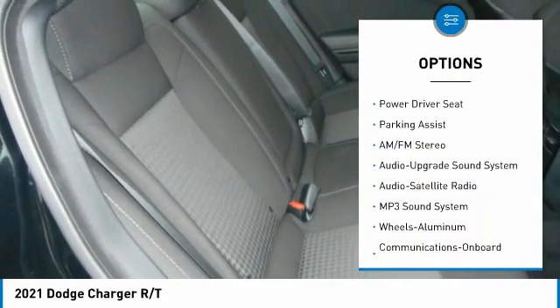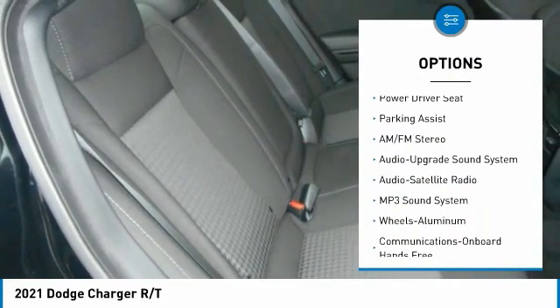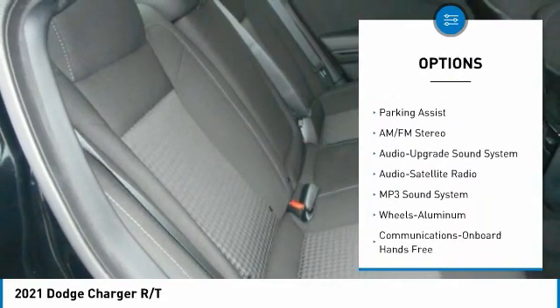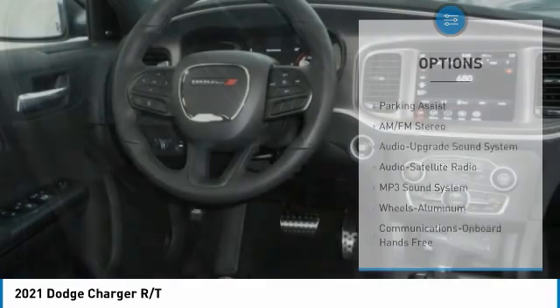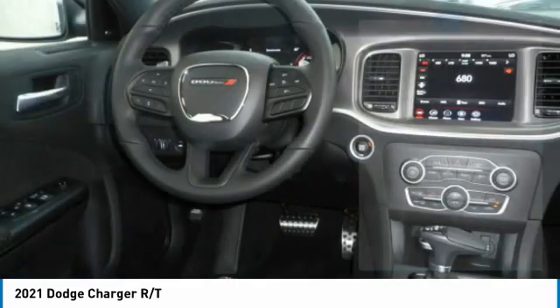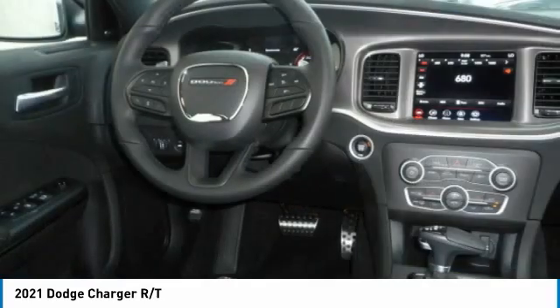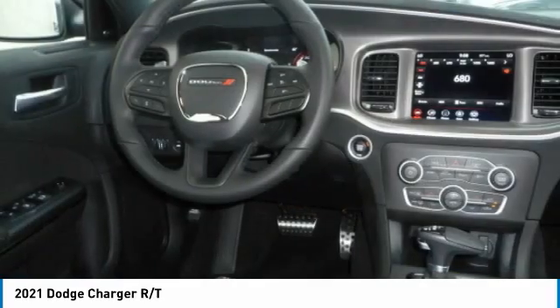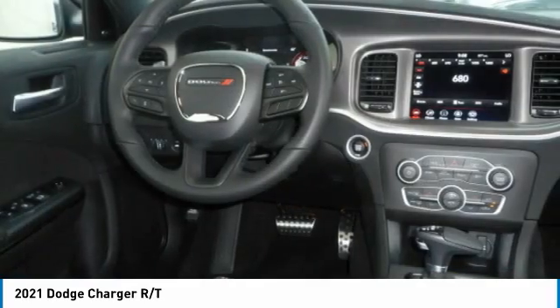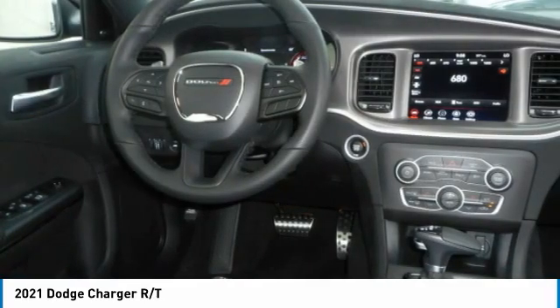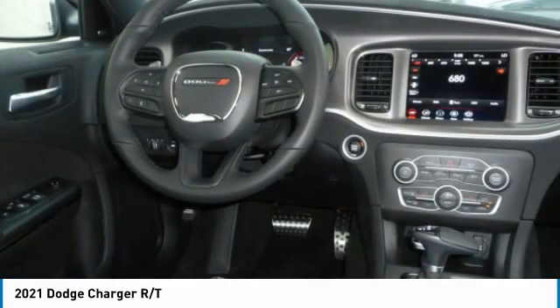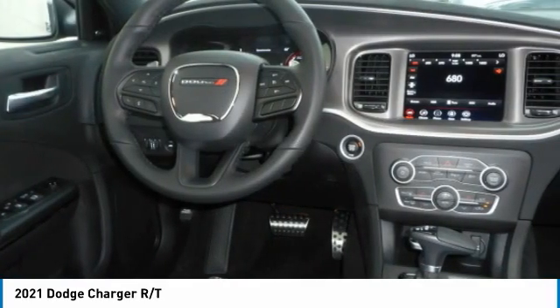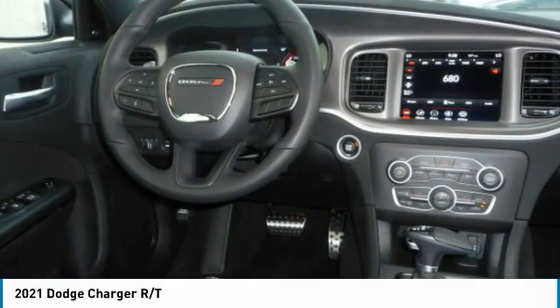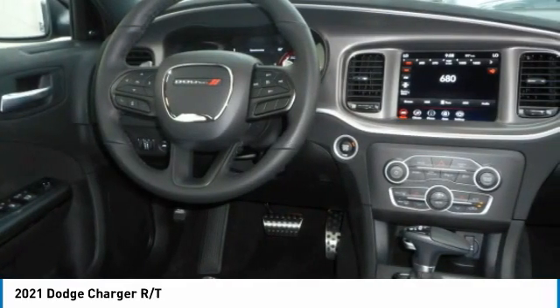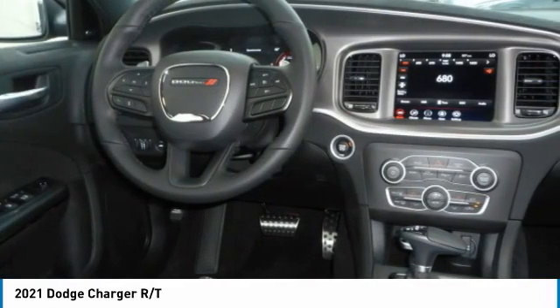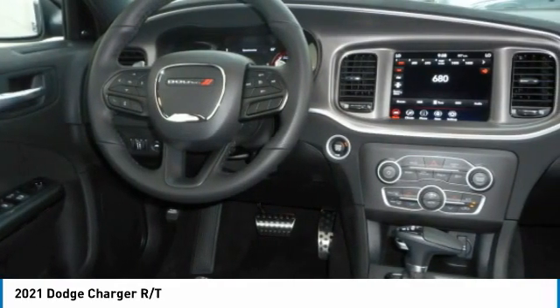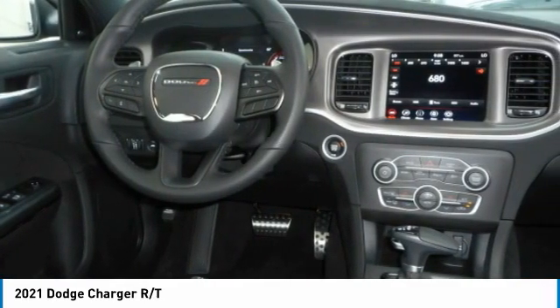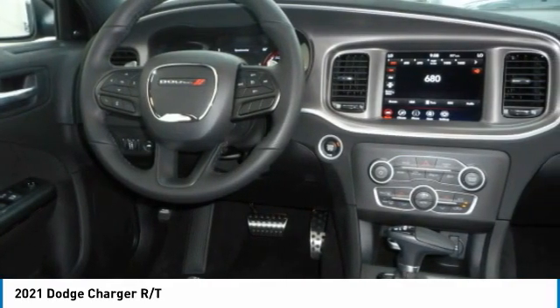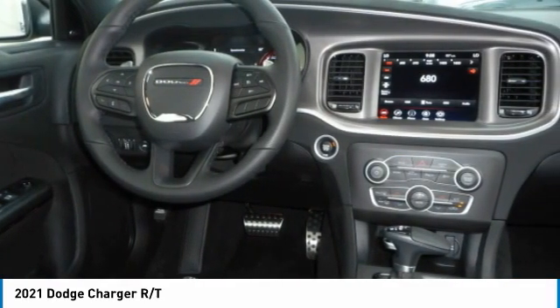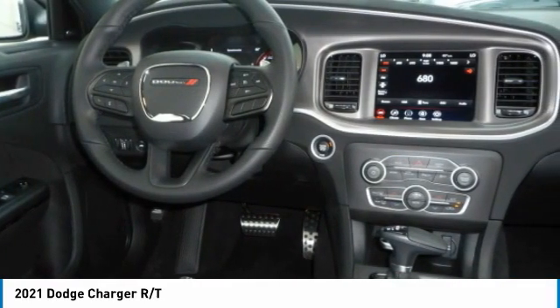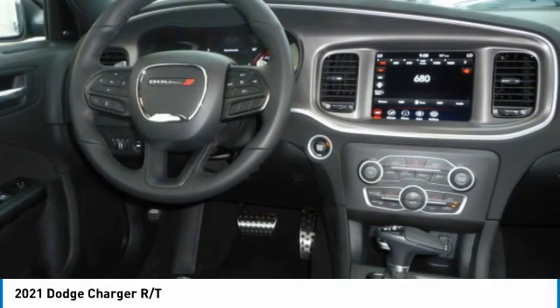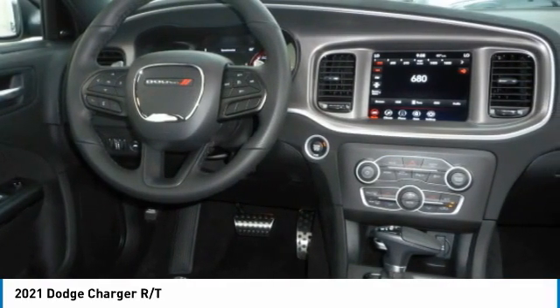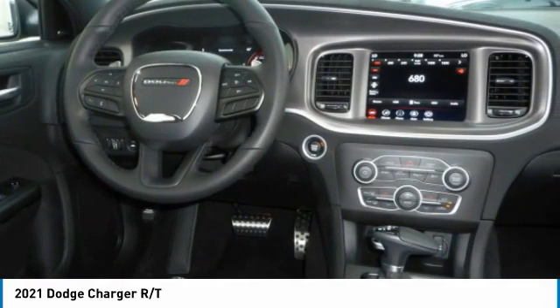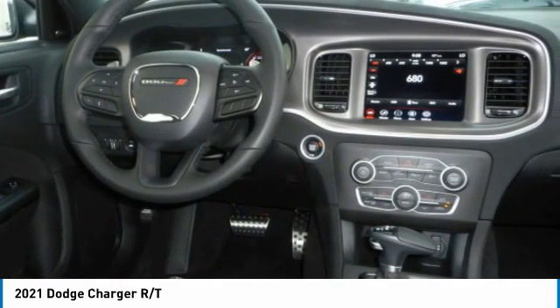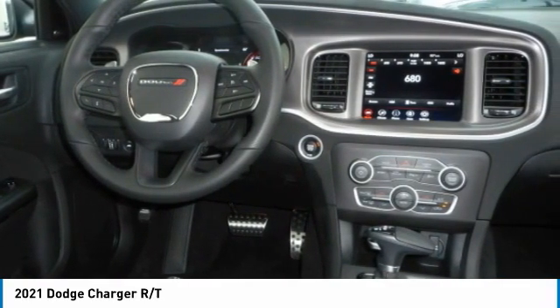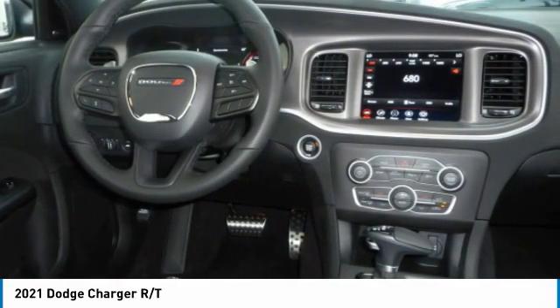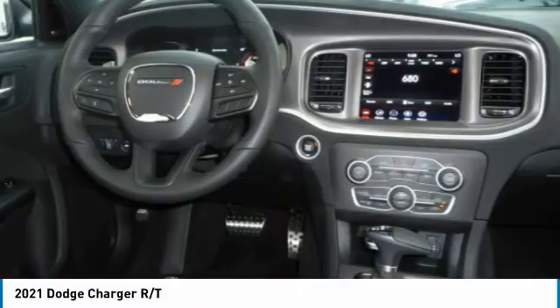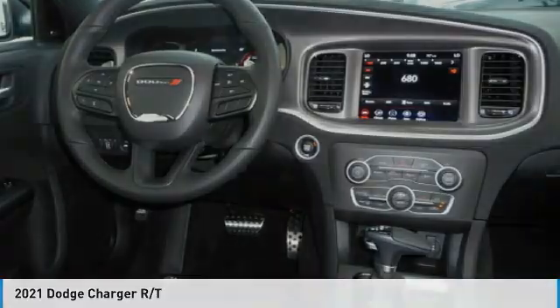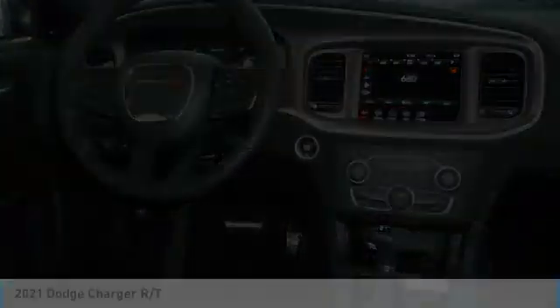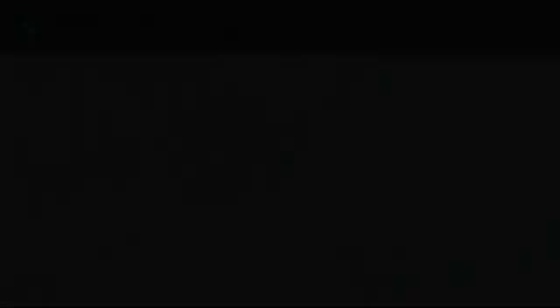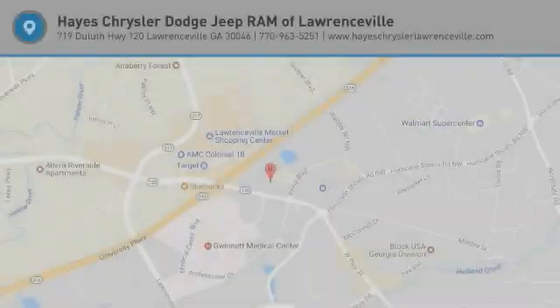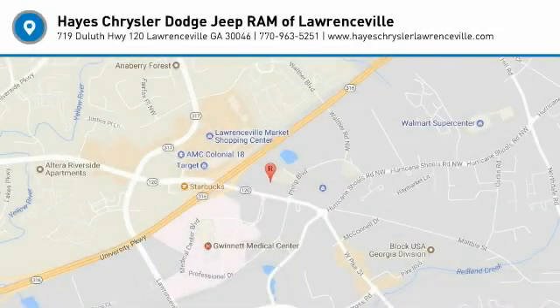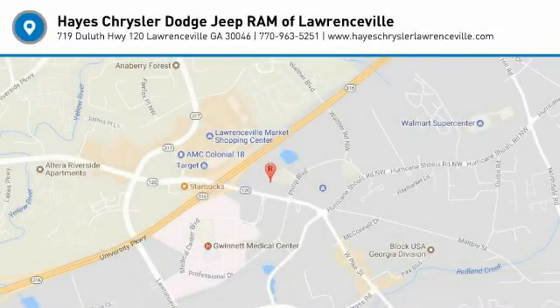Mirror memory, remote trunk release, headlights auto off, cruise control. Your new ride is just a phone call away.